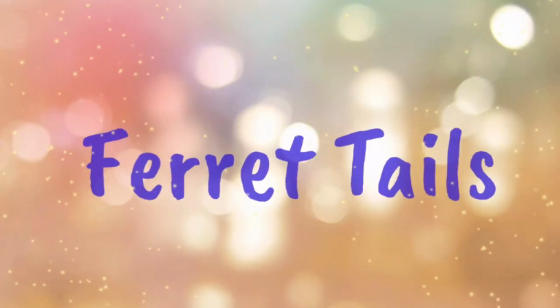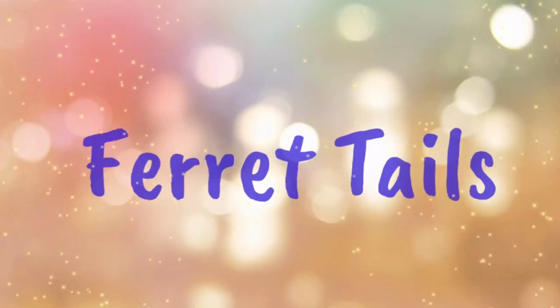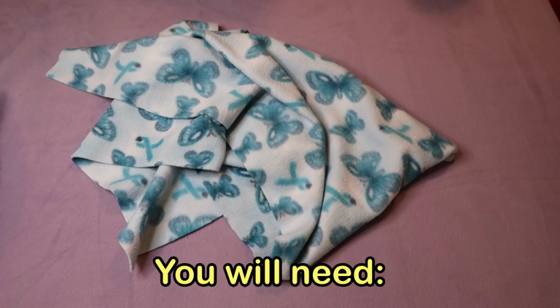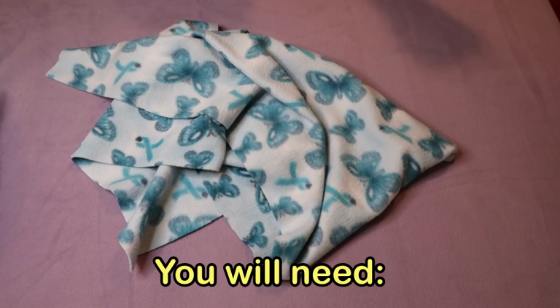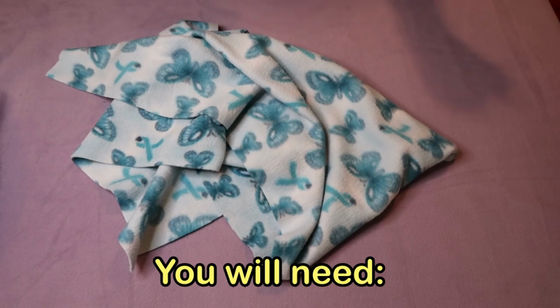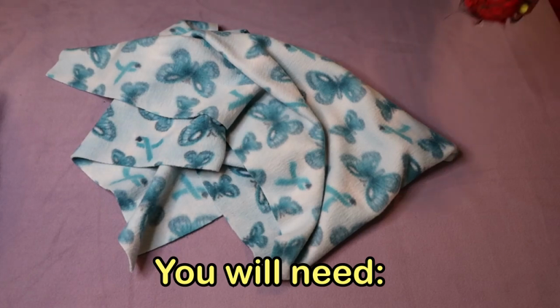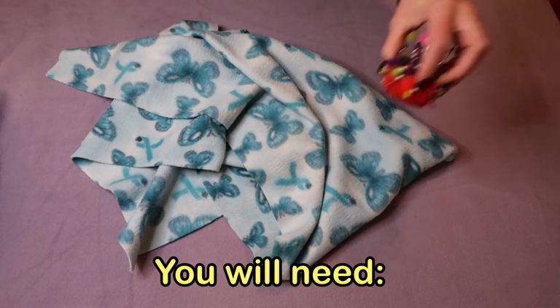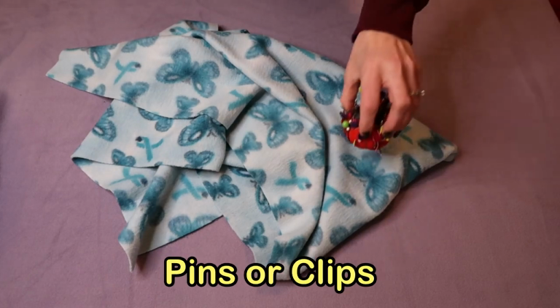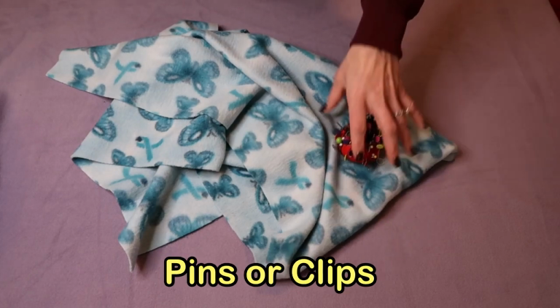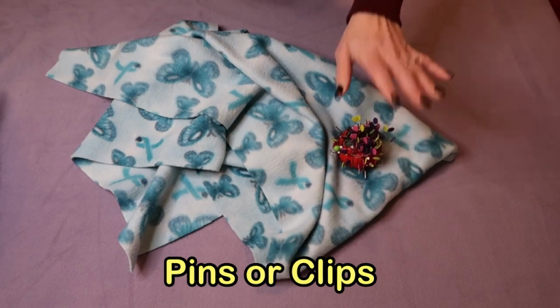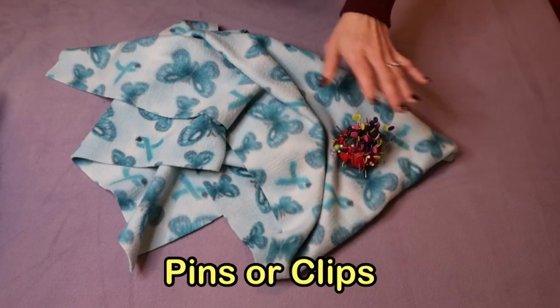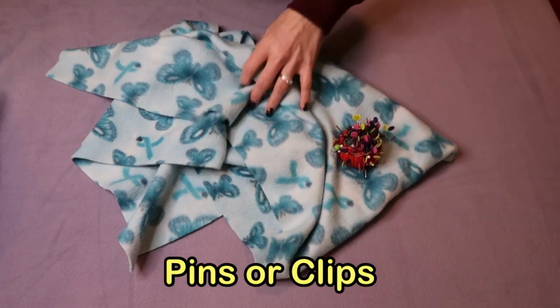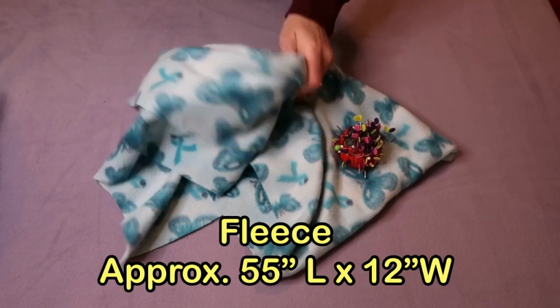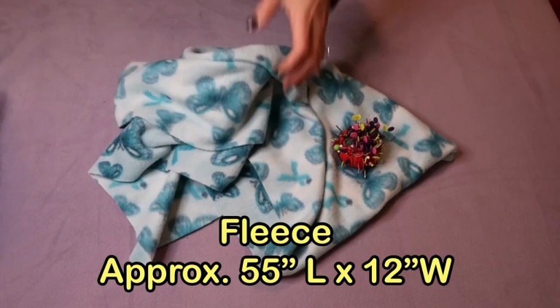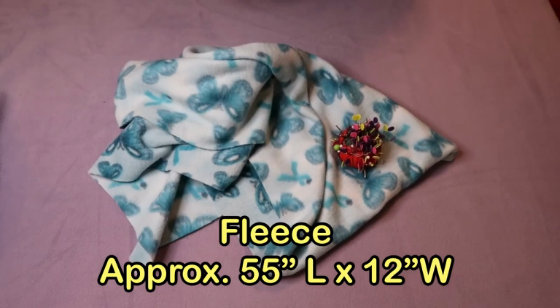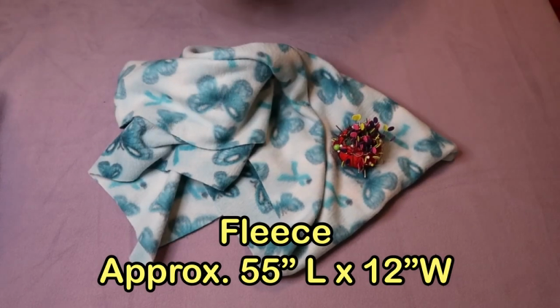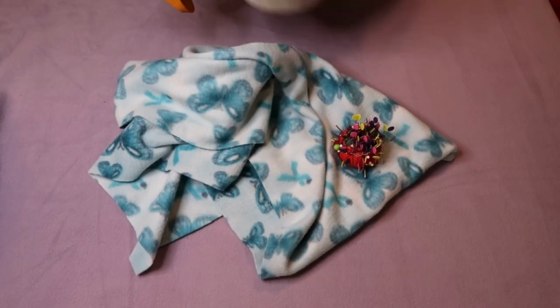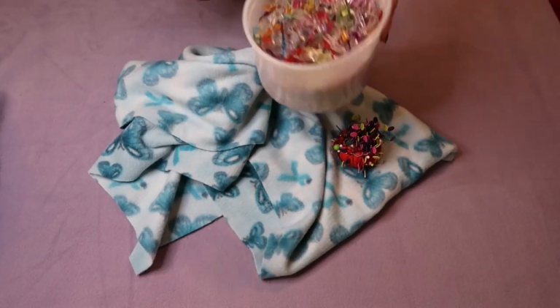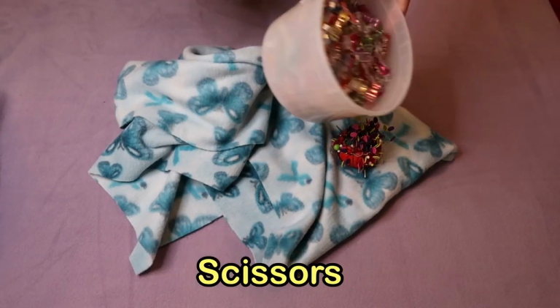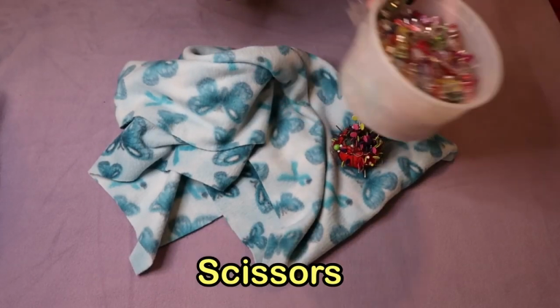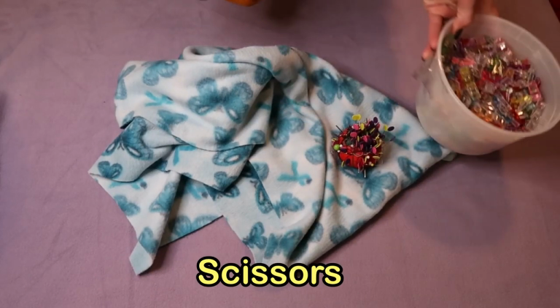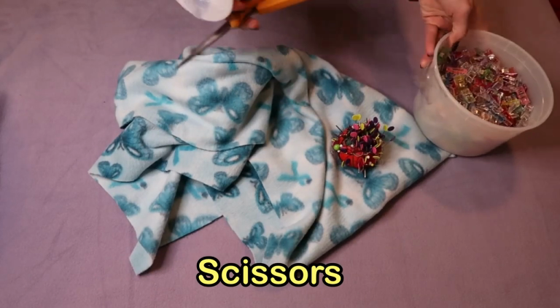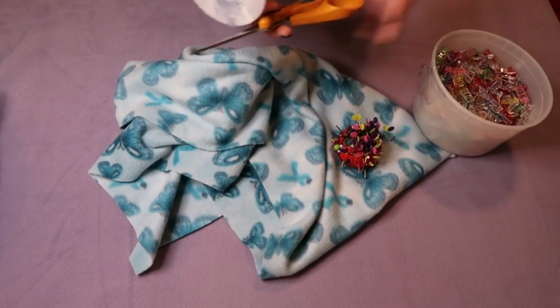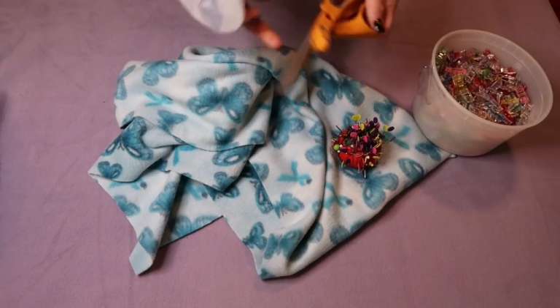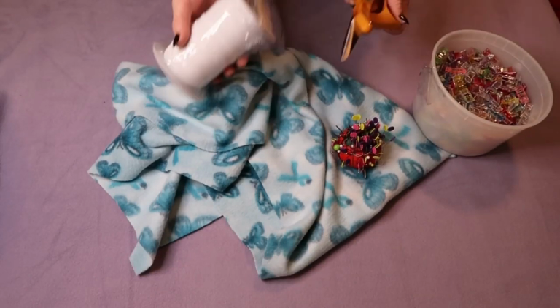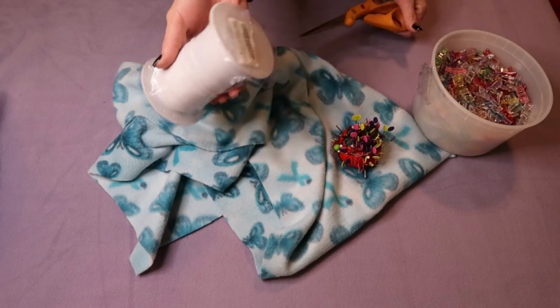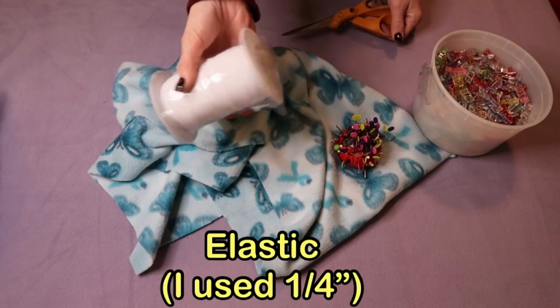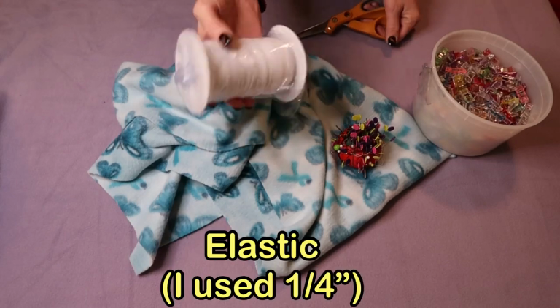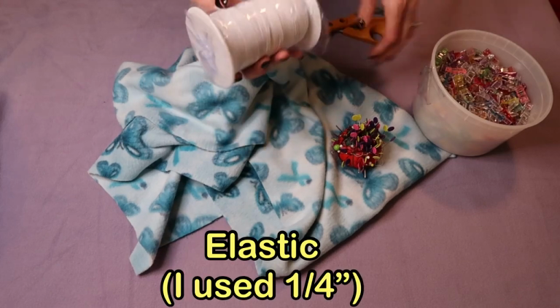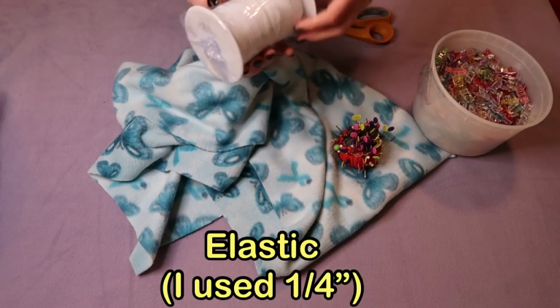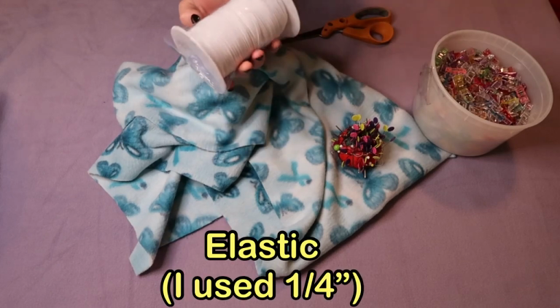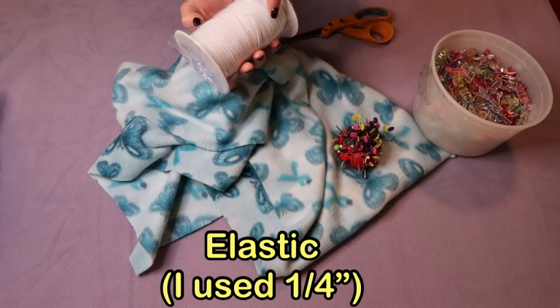For this you're going to need some pins and clips, some fleece, some scissors, and some kind of elastic.